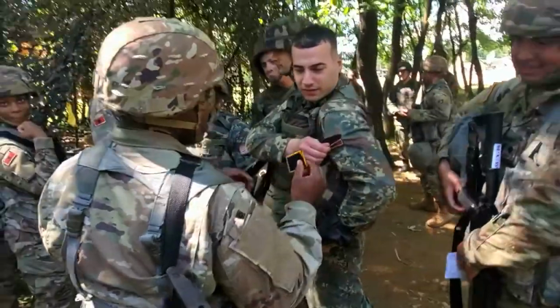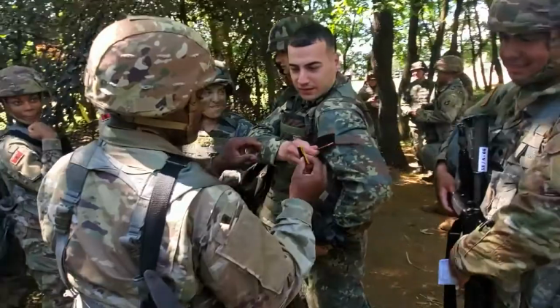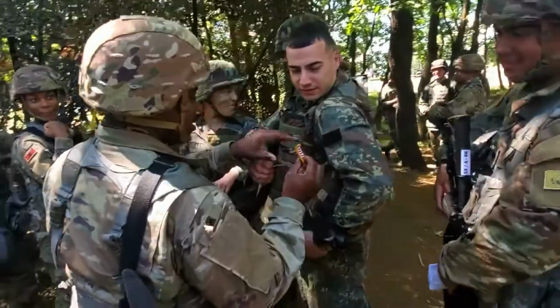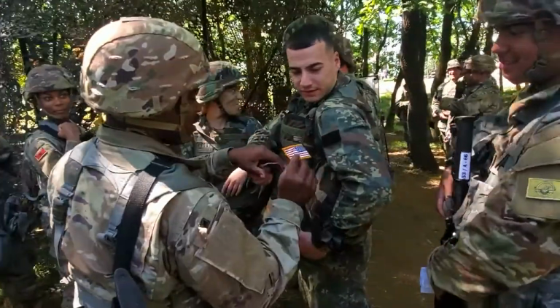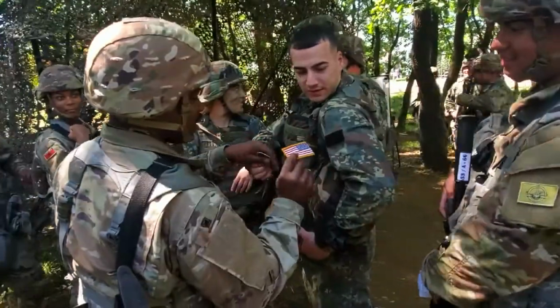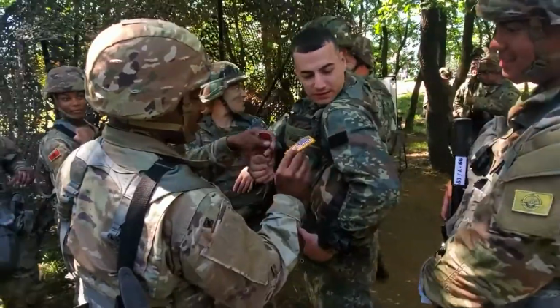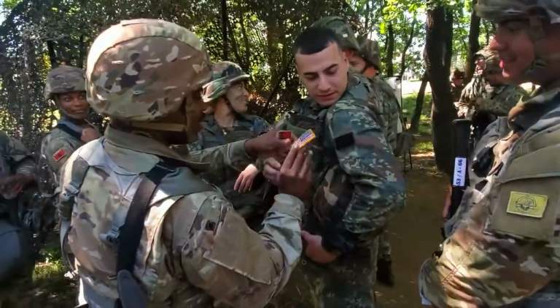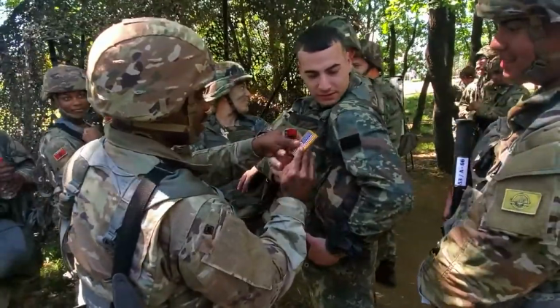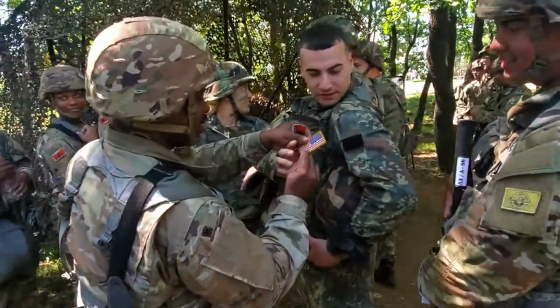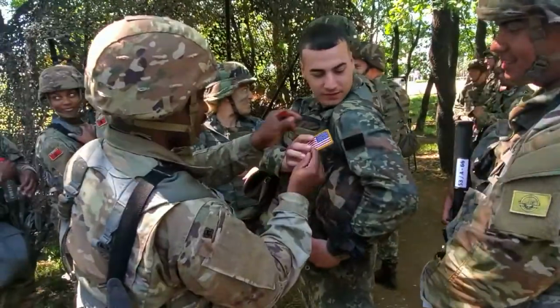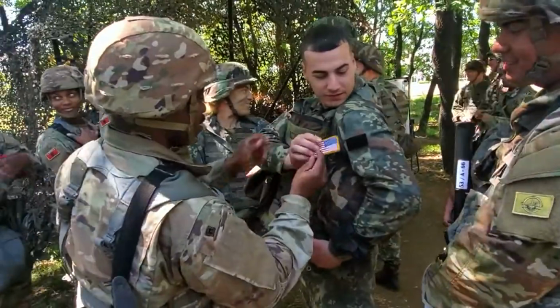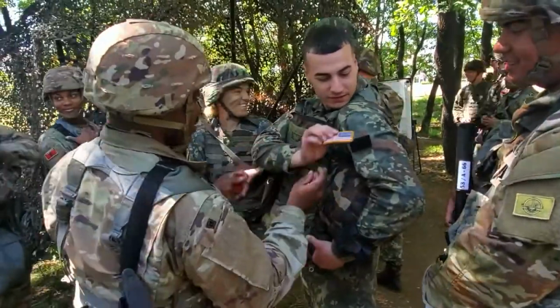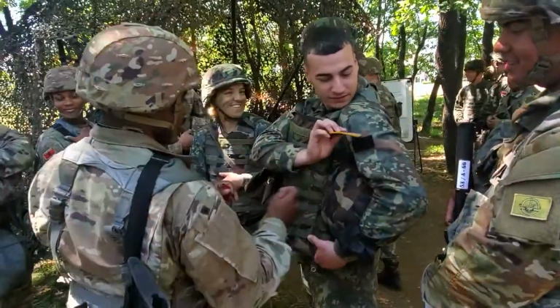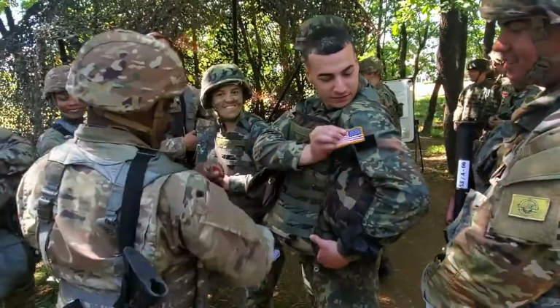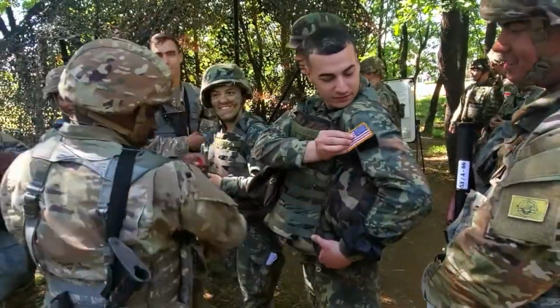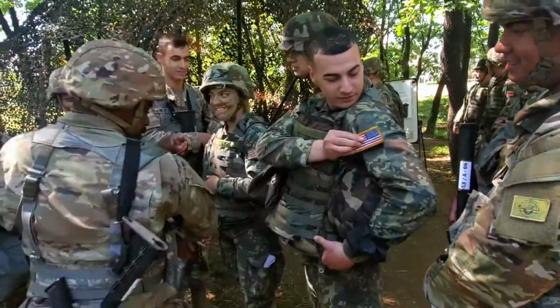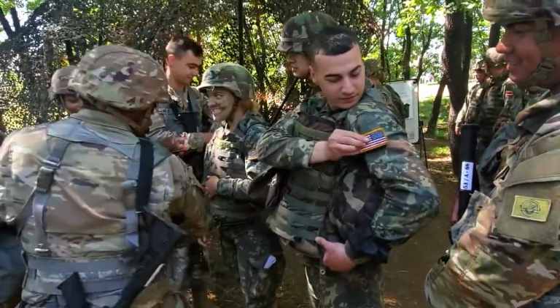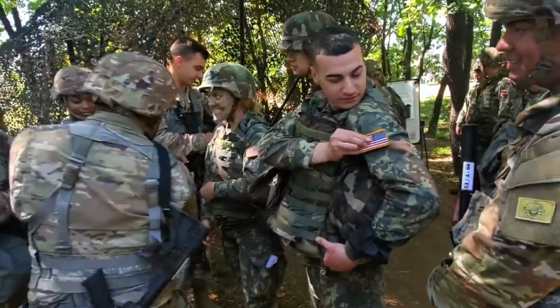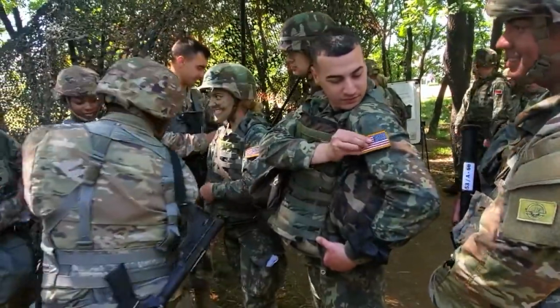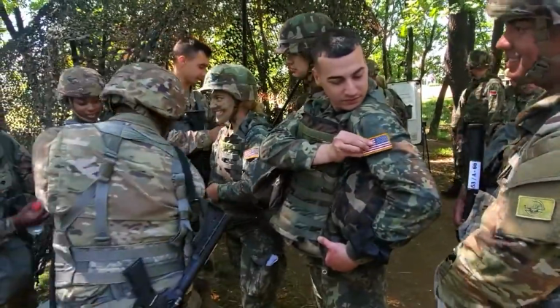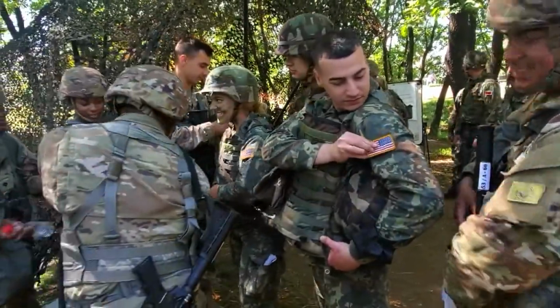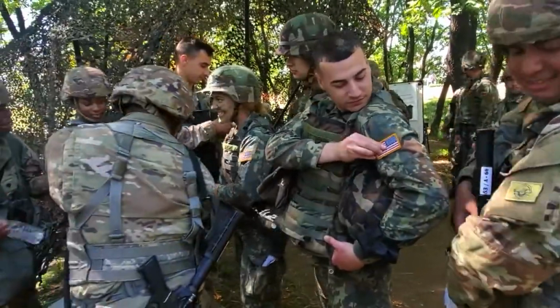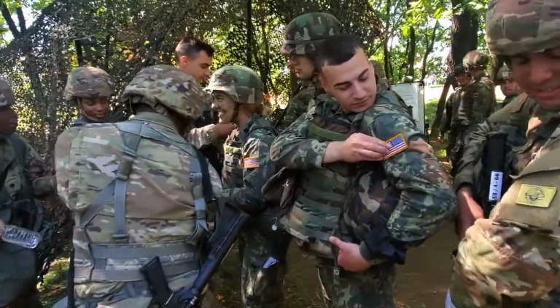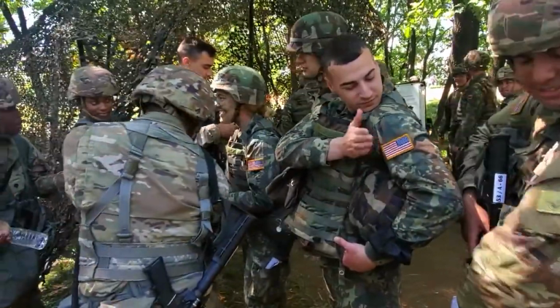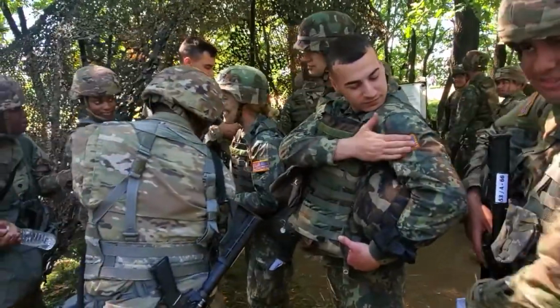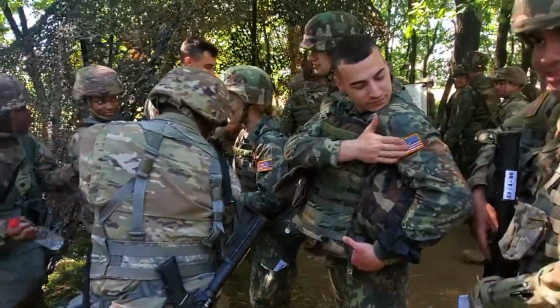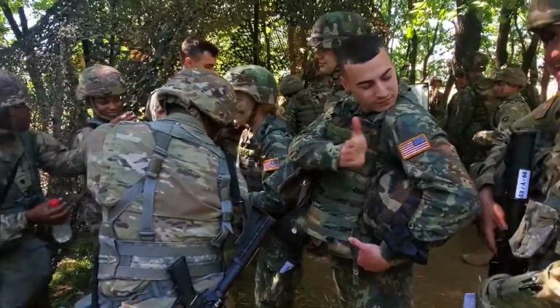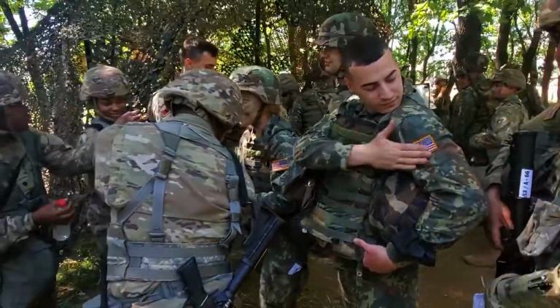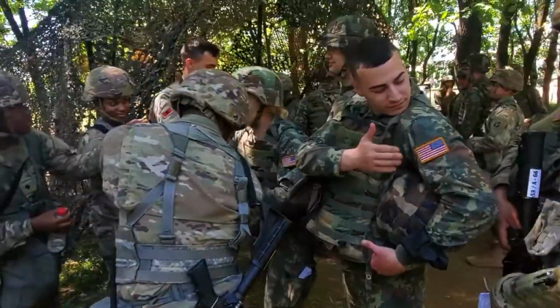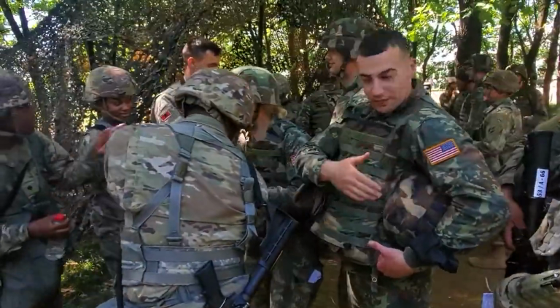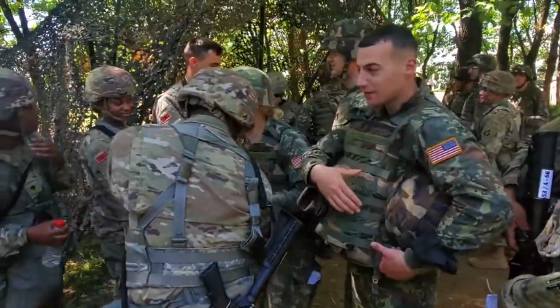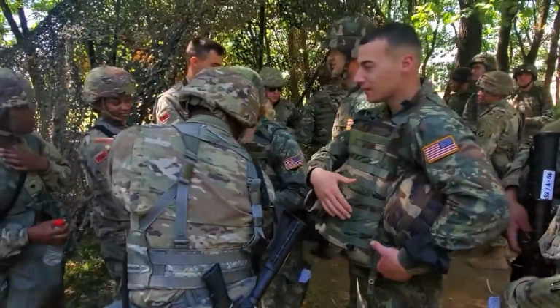Toward the end of the day, American and Albanian soldiers were seen trading their flags with one another.